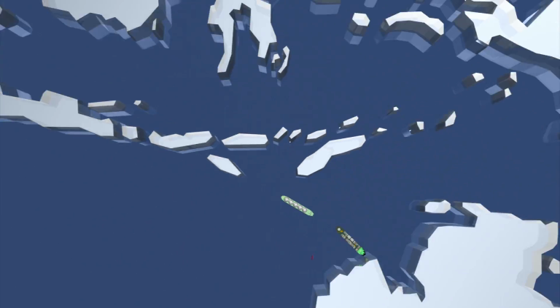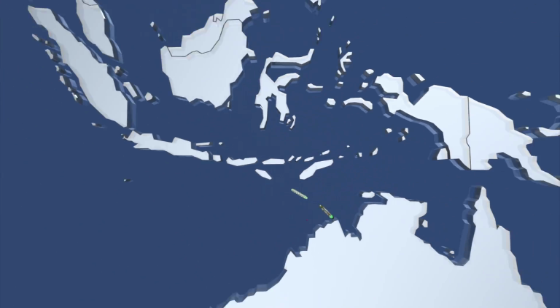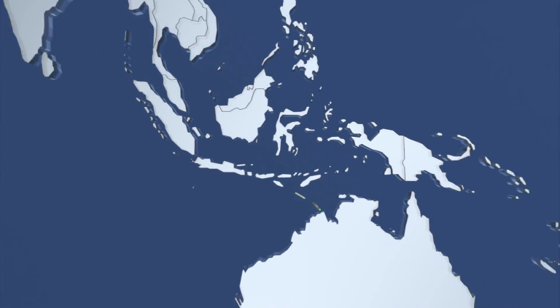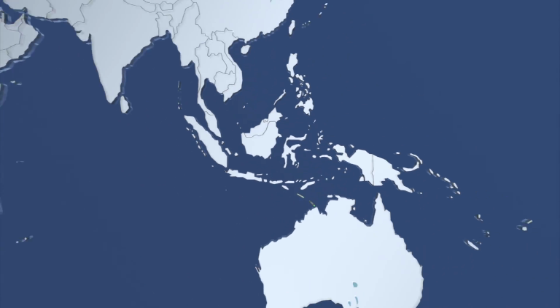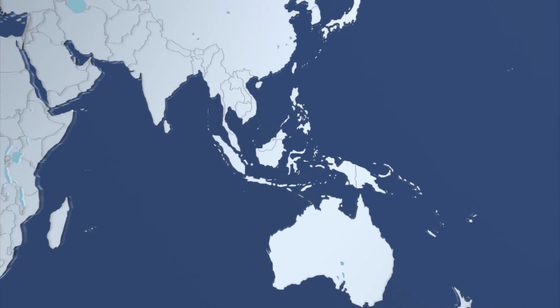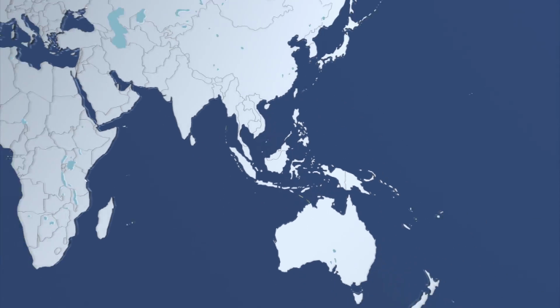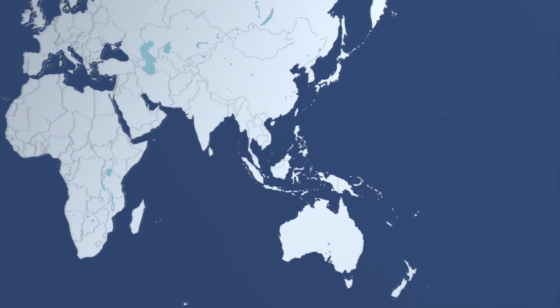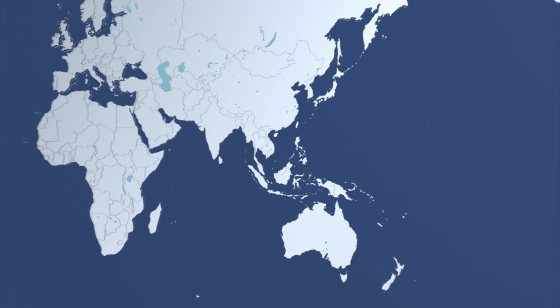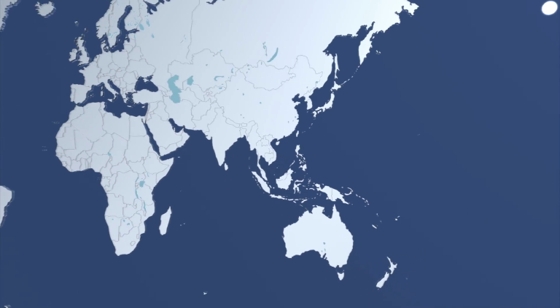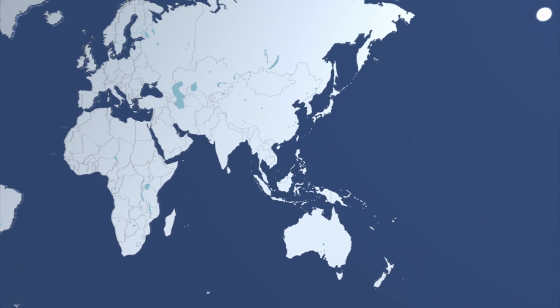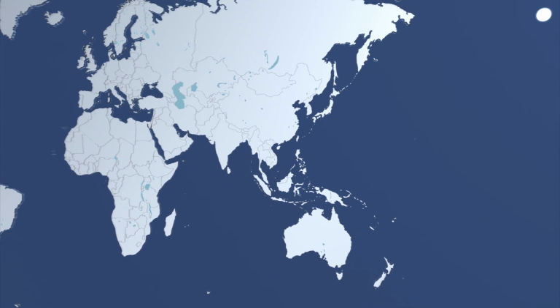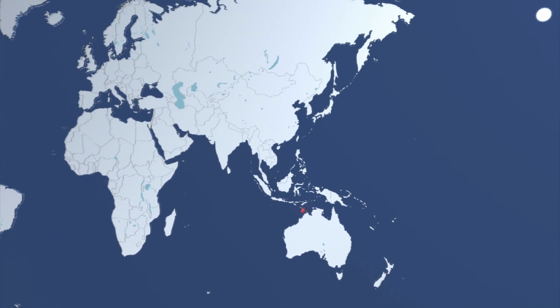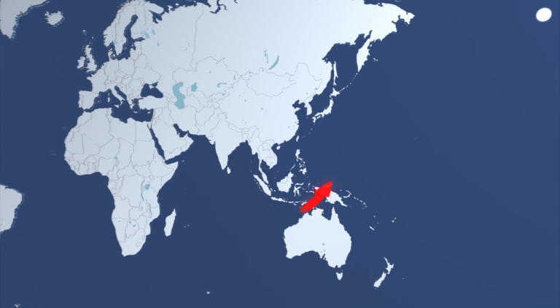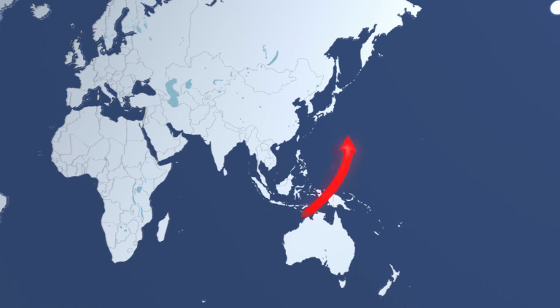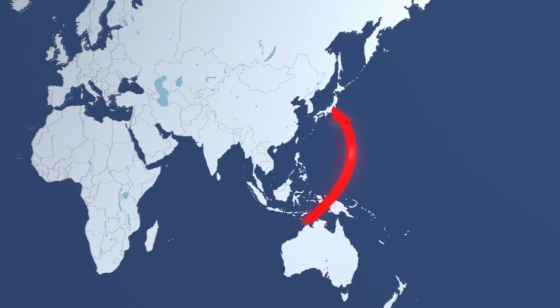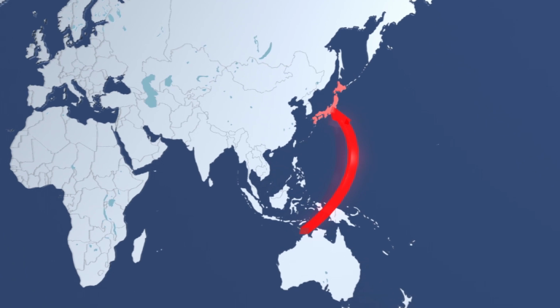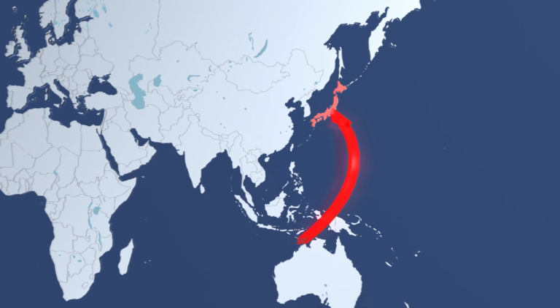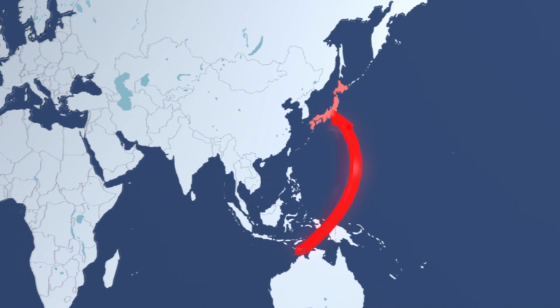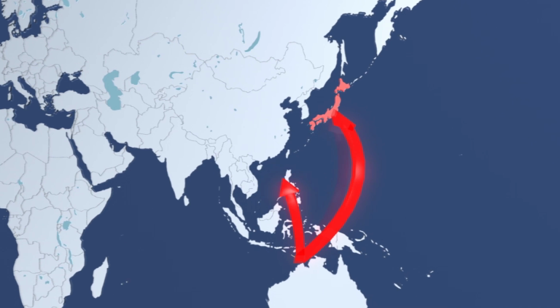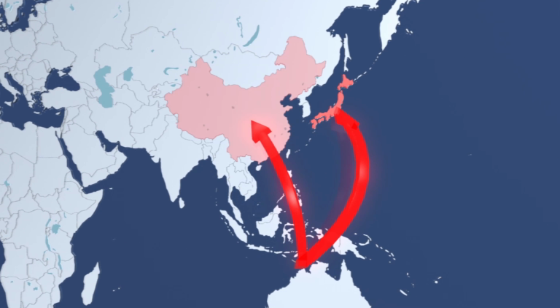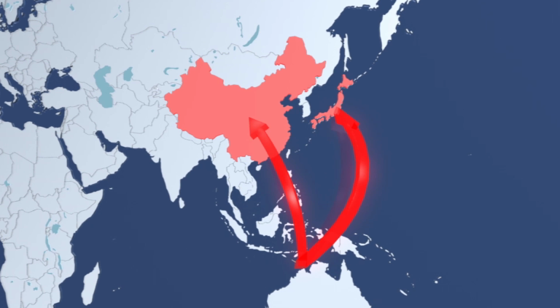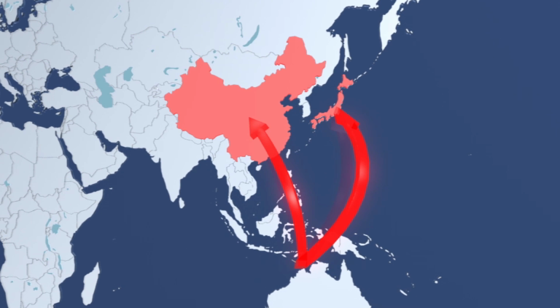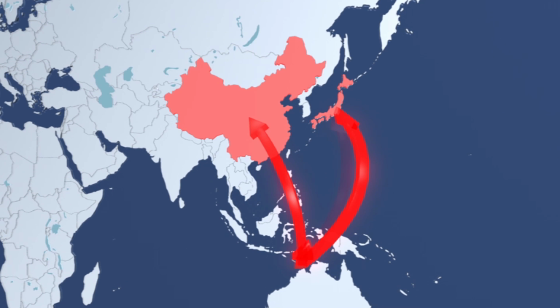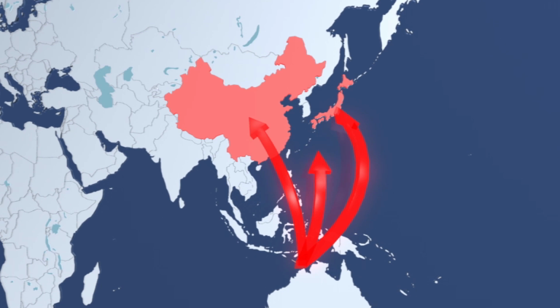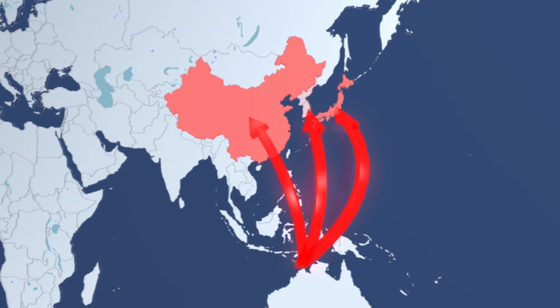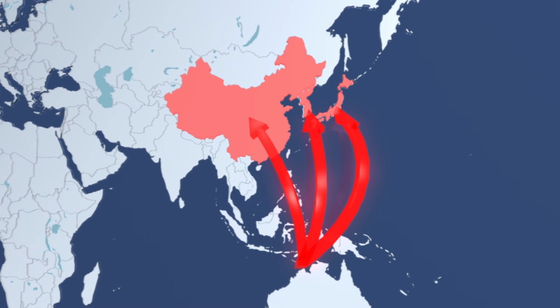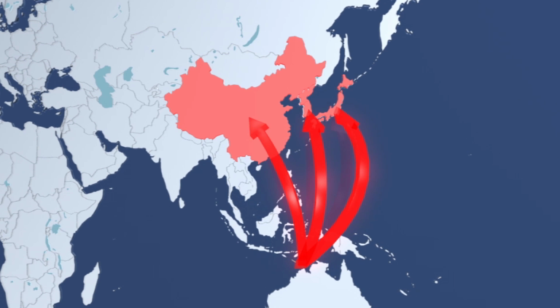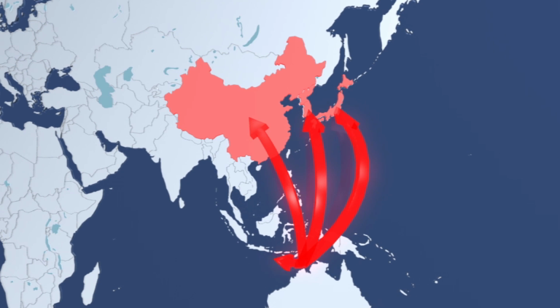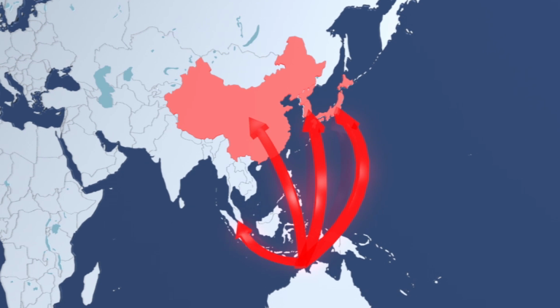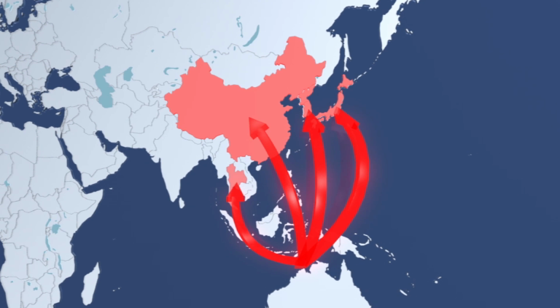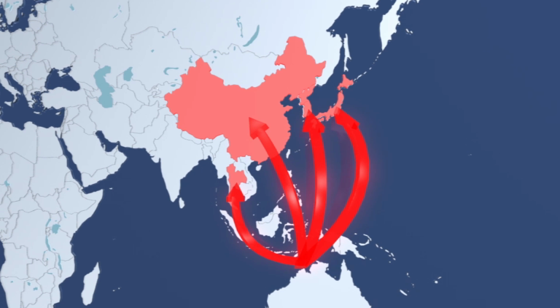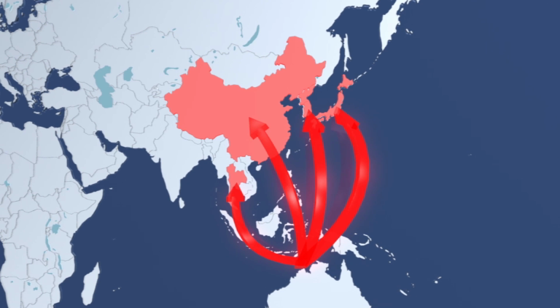LNG tankers will sail from the floating platform to Japan, China, Korea, or Thailand to offload their cargo.